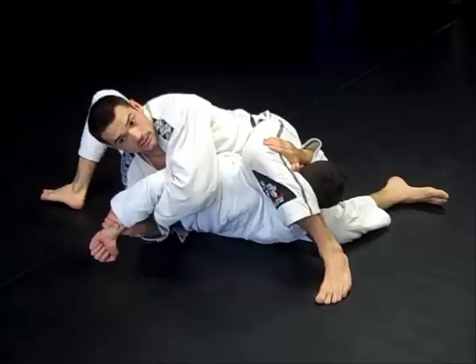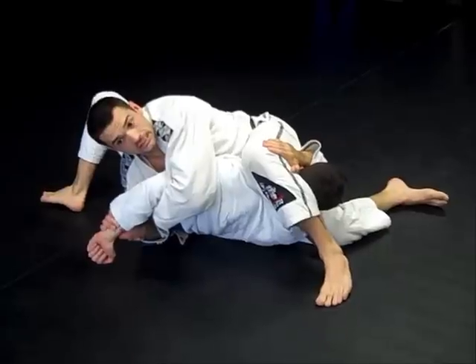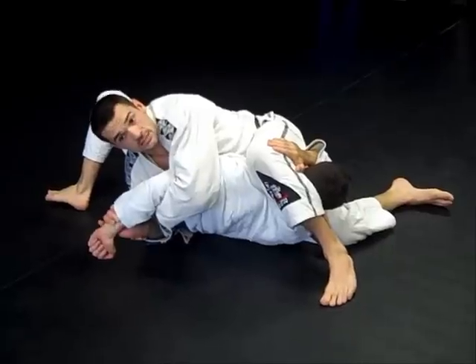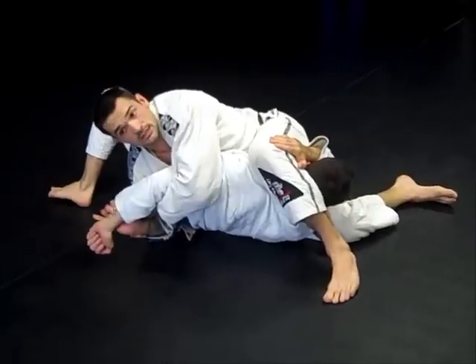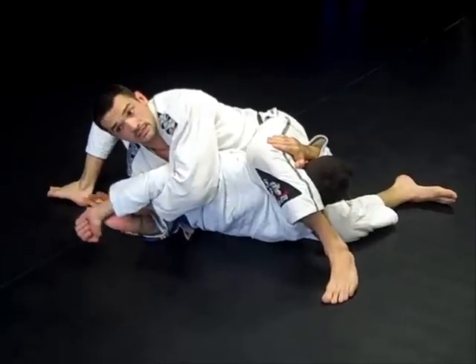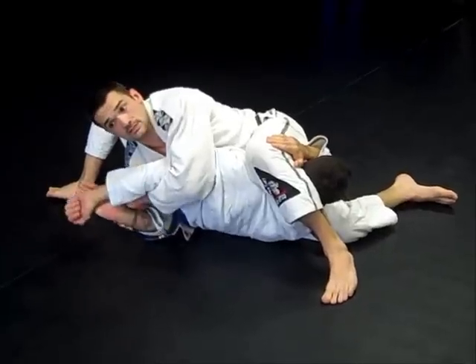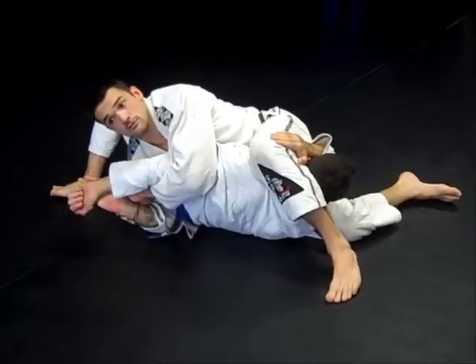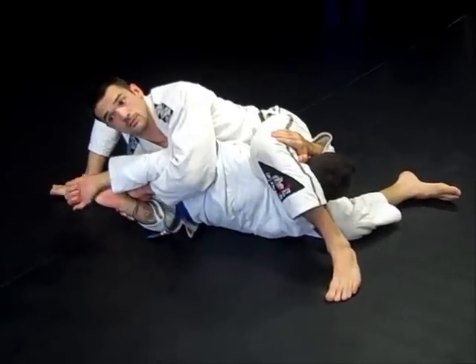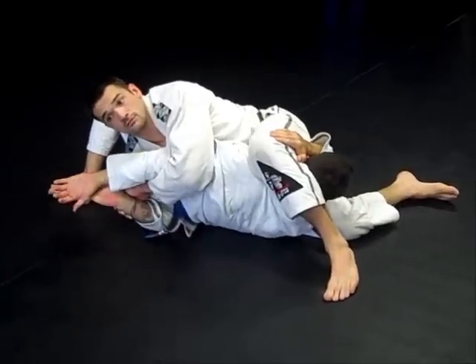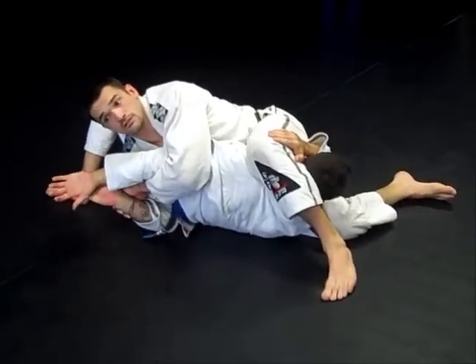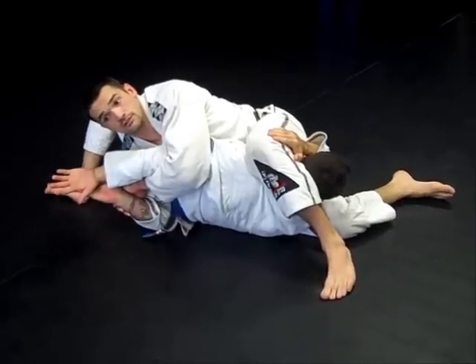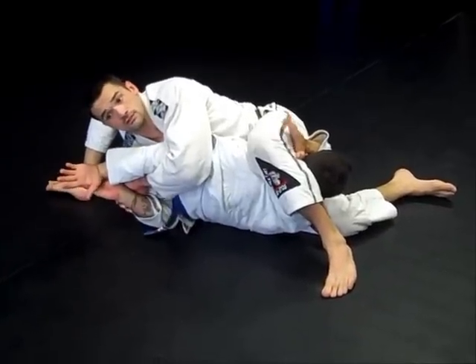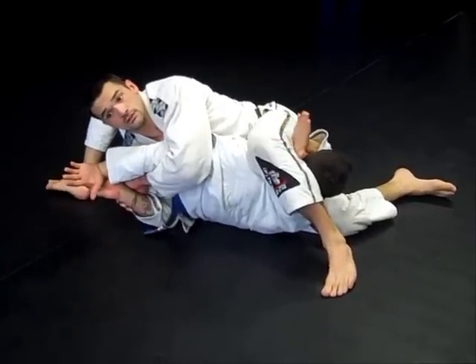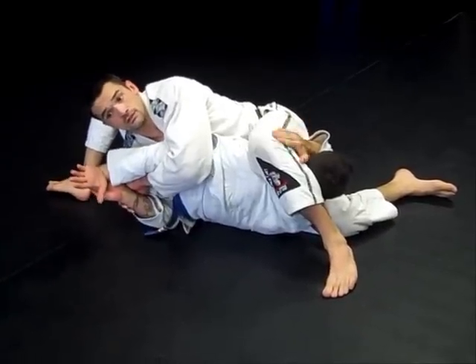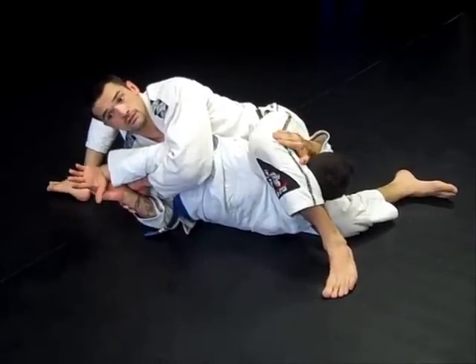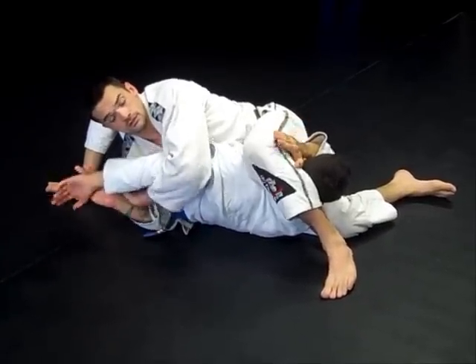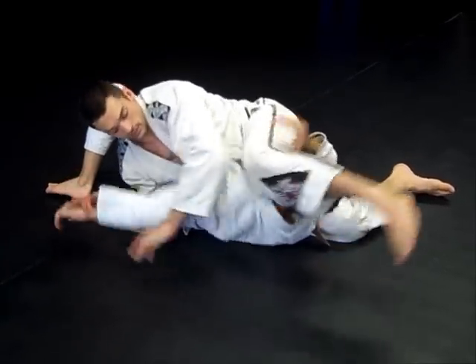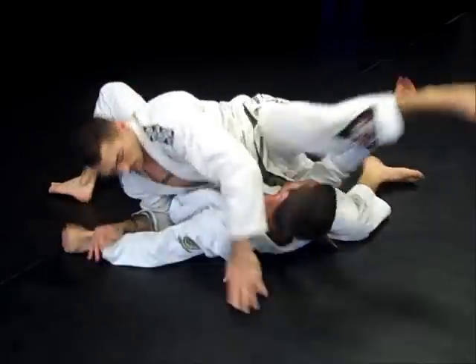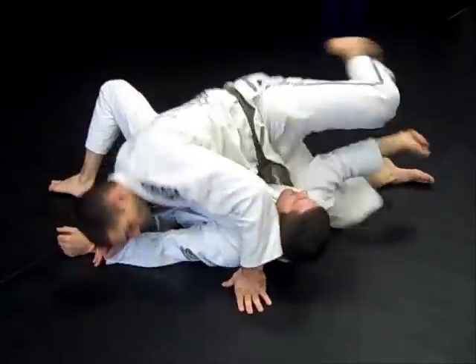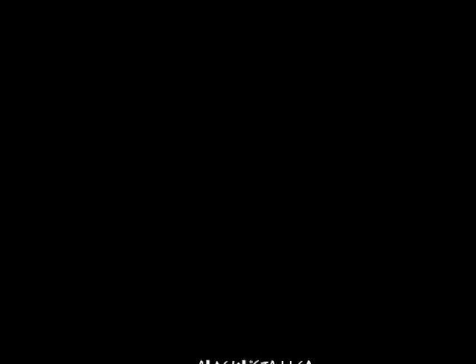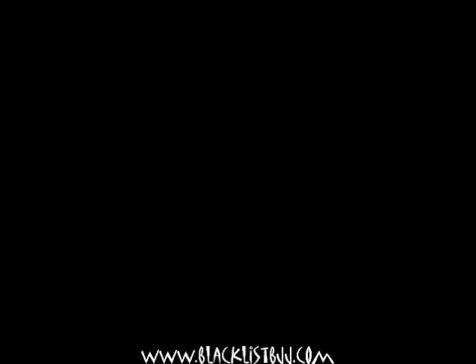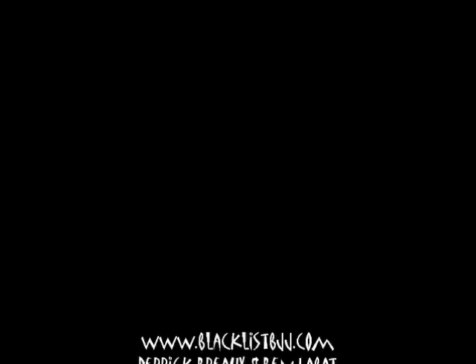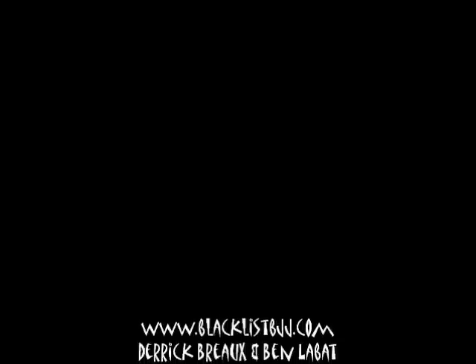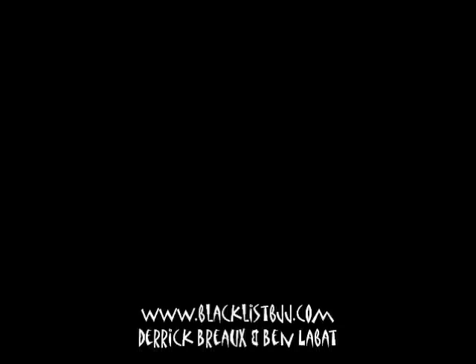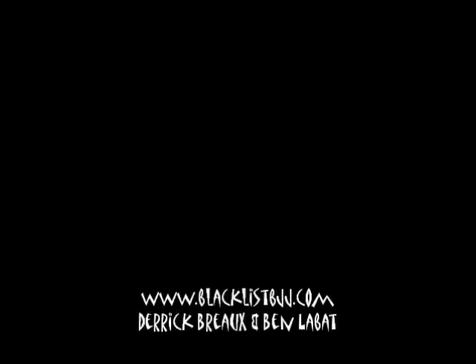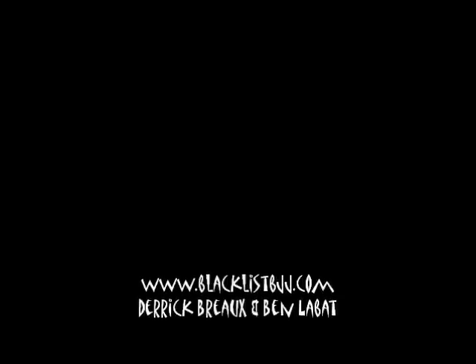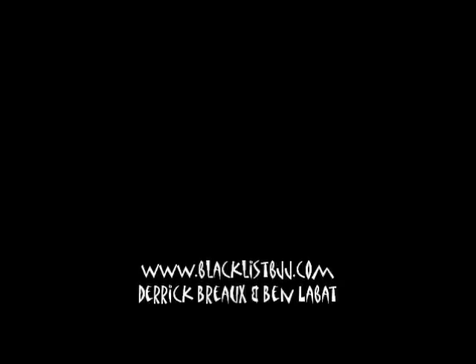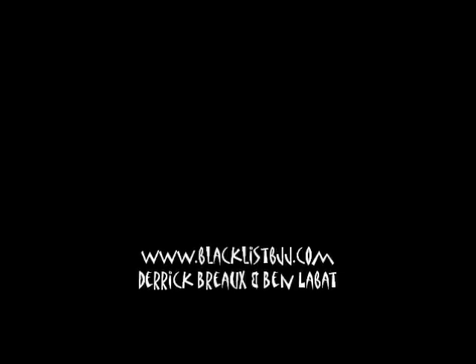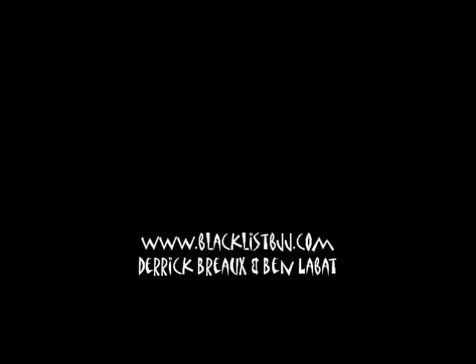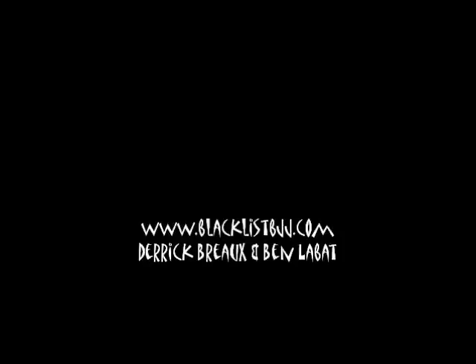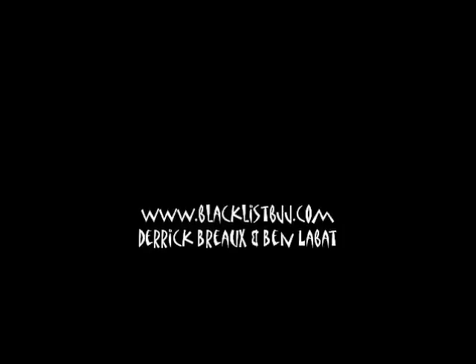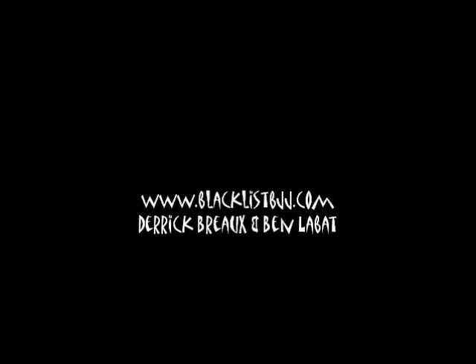Last but not least, don't forget about the wrist lock — one, two. Thank you.